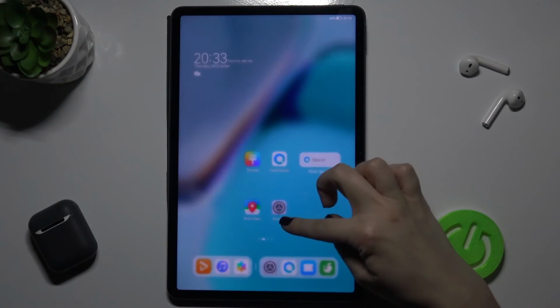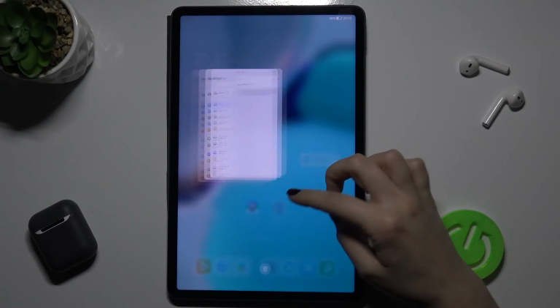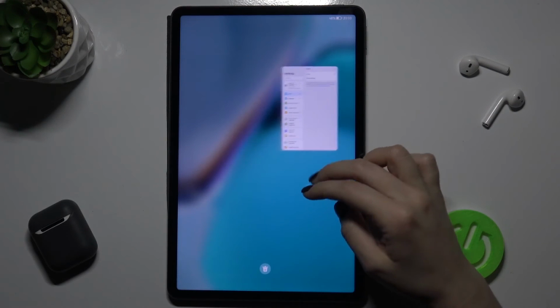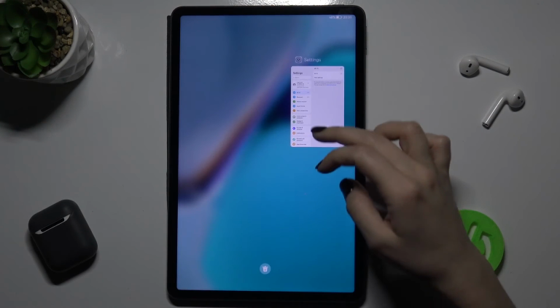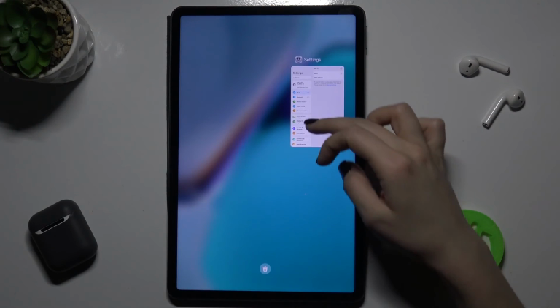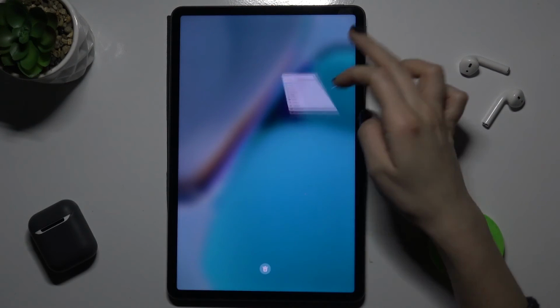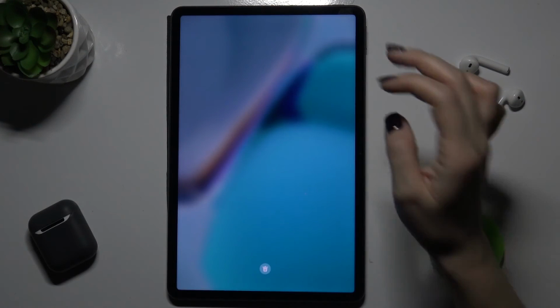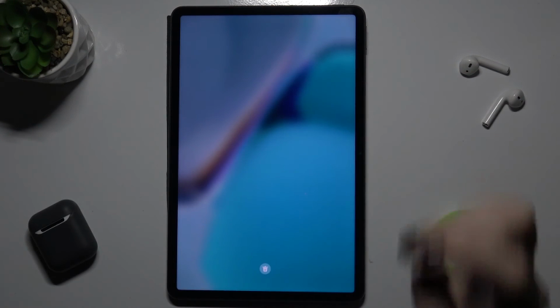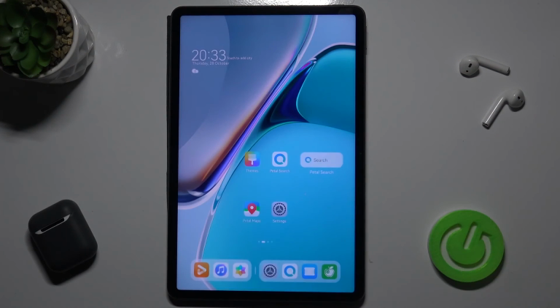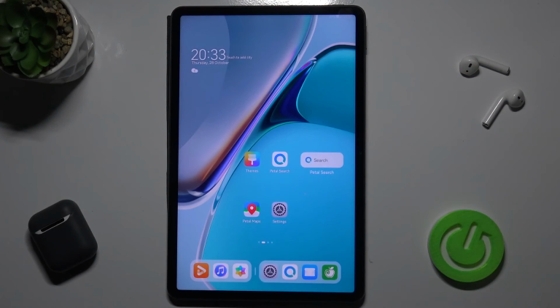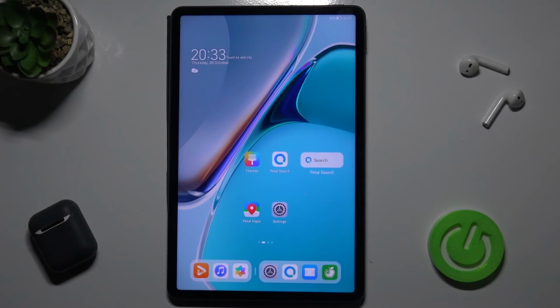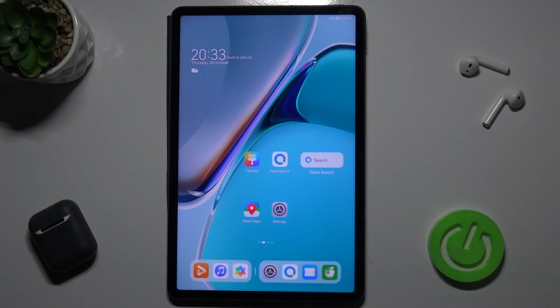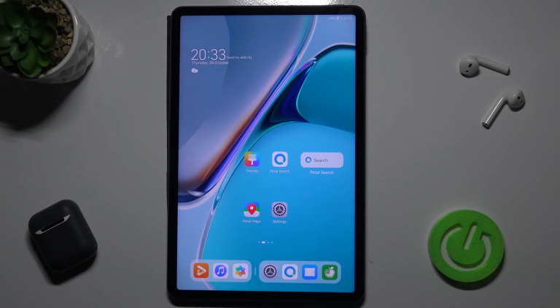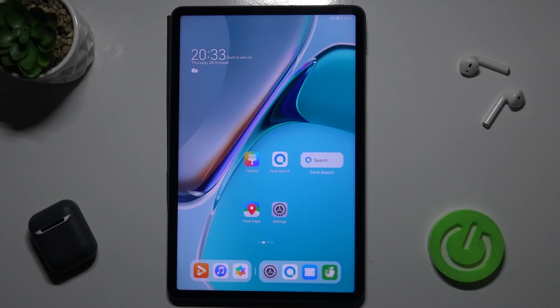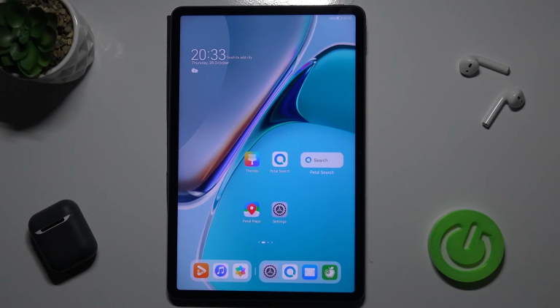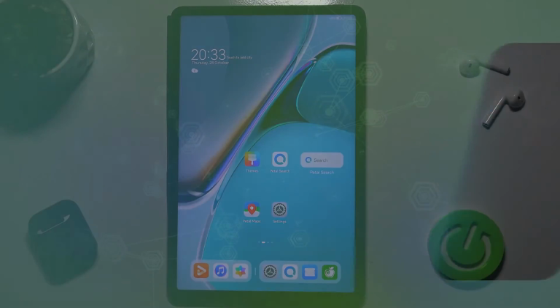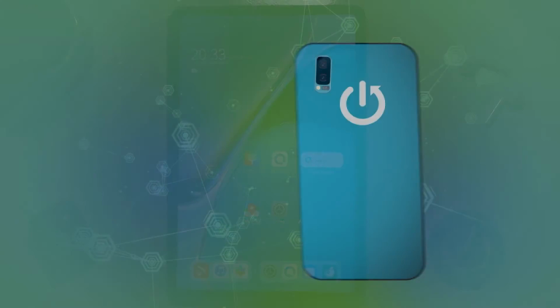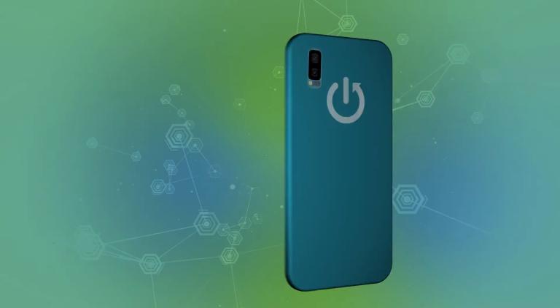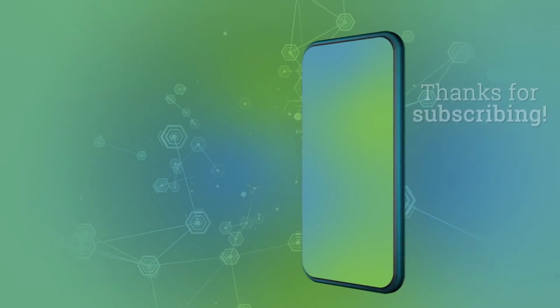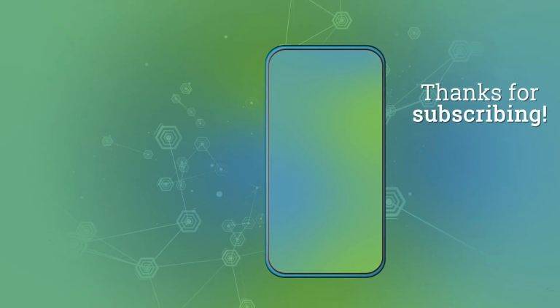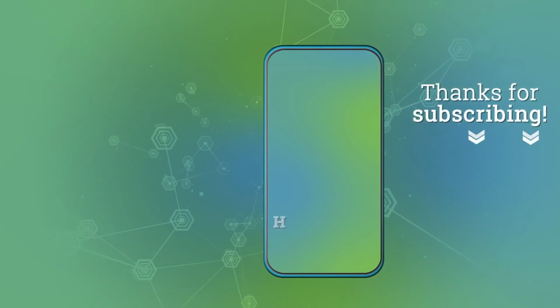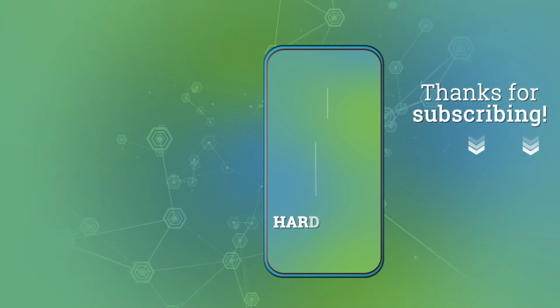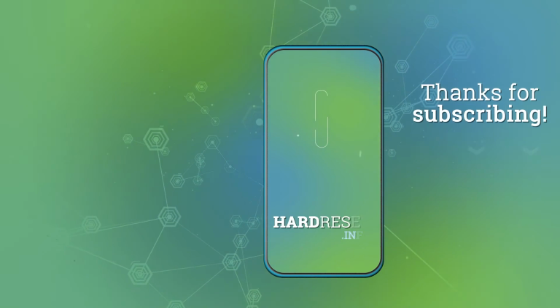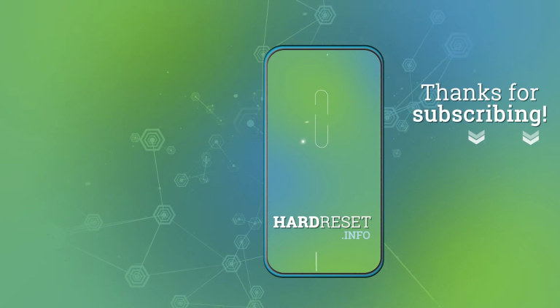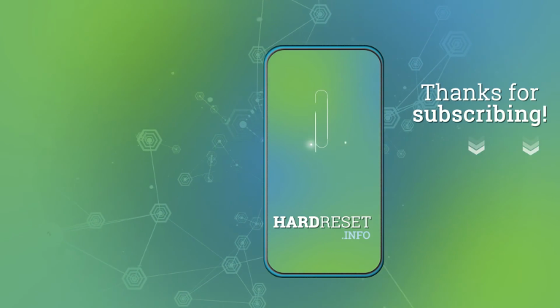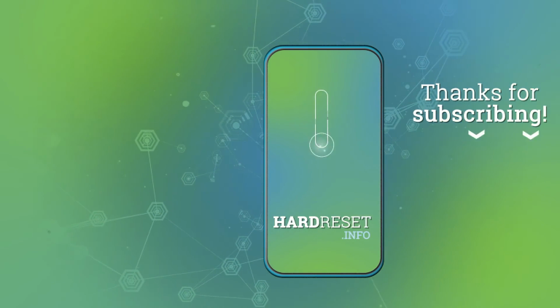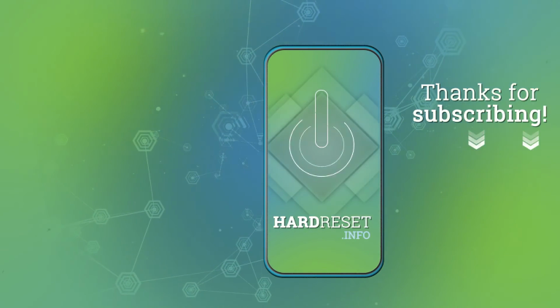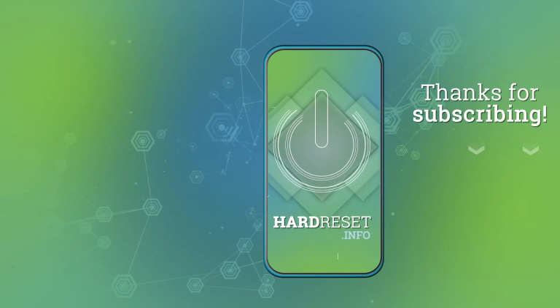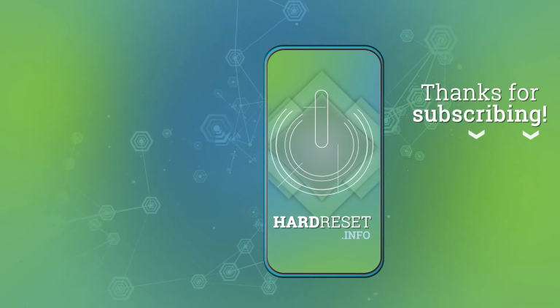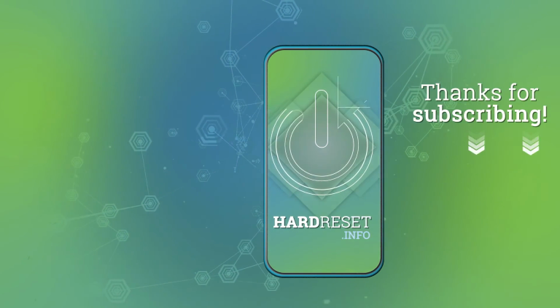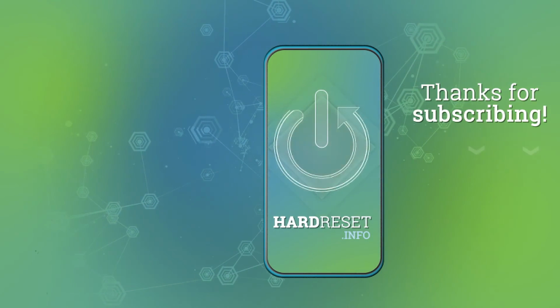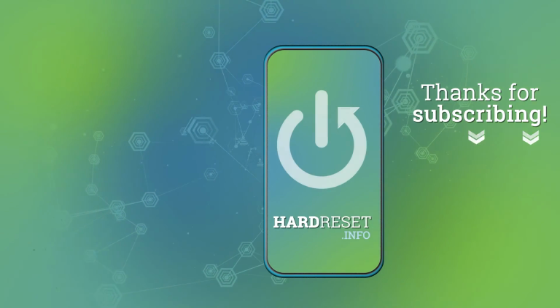If you liked this video, leave a like, comment, and subscribe to our channel. See you soon.